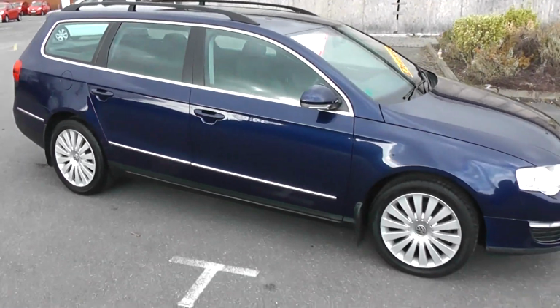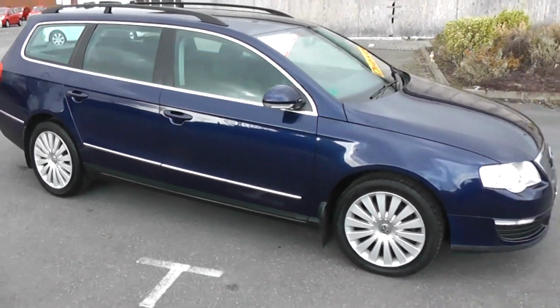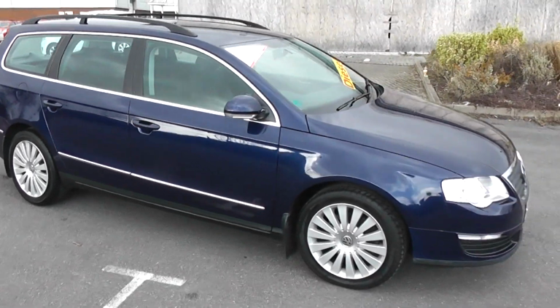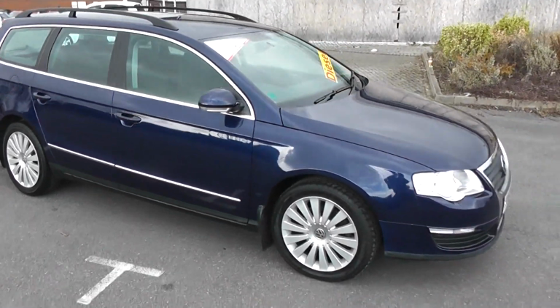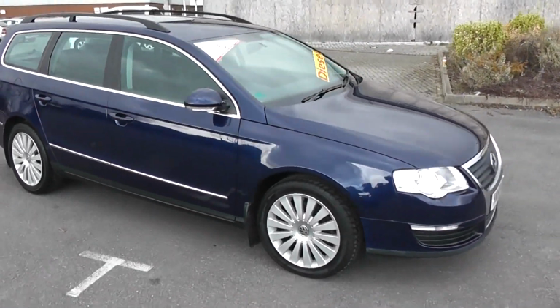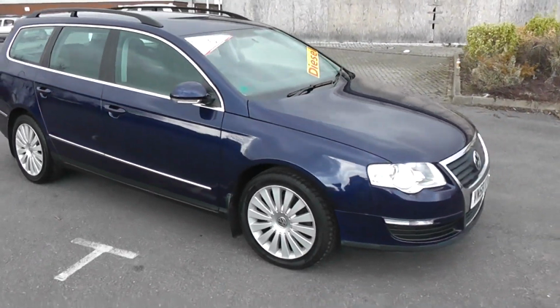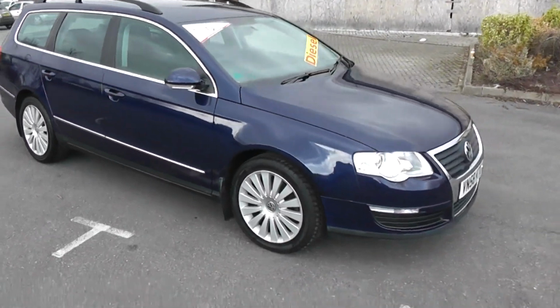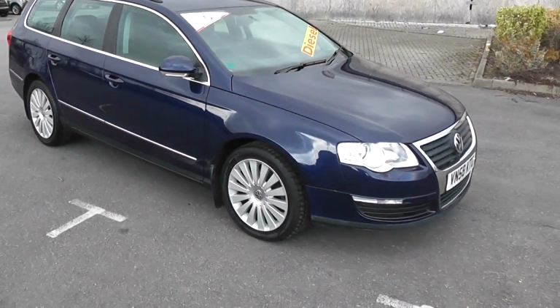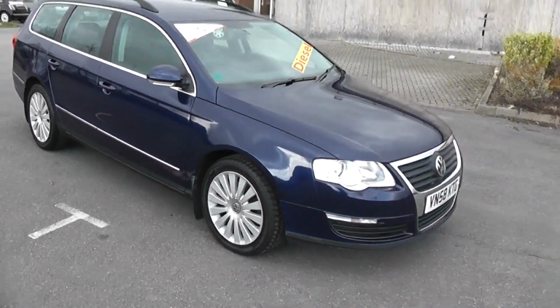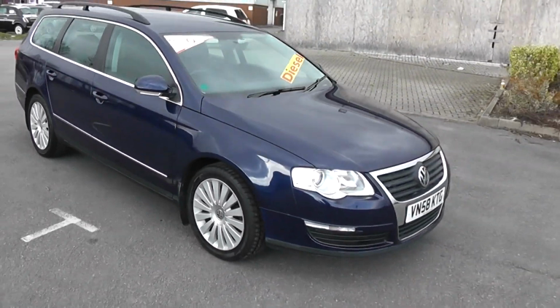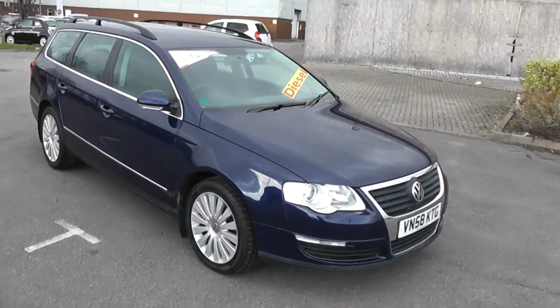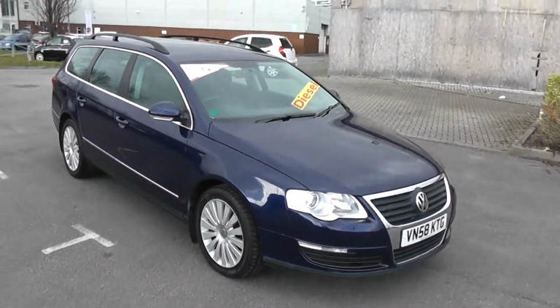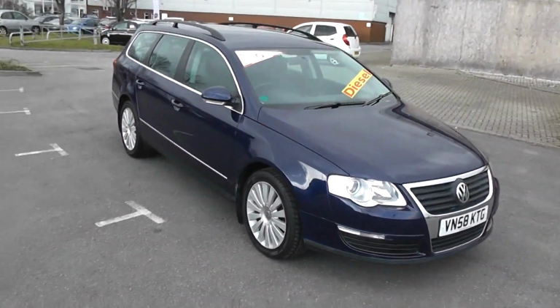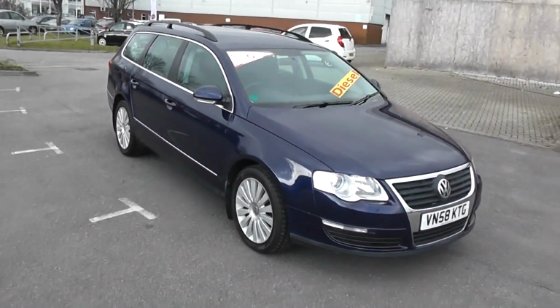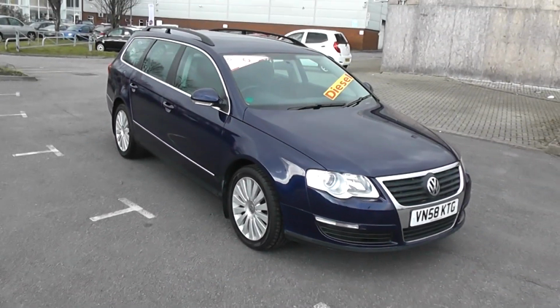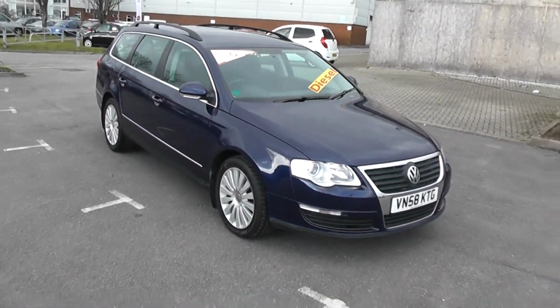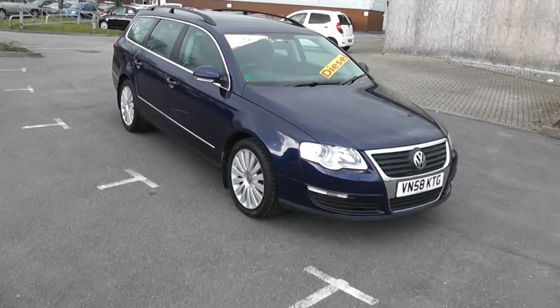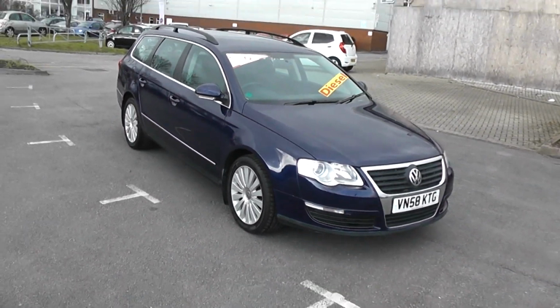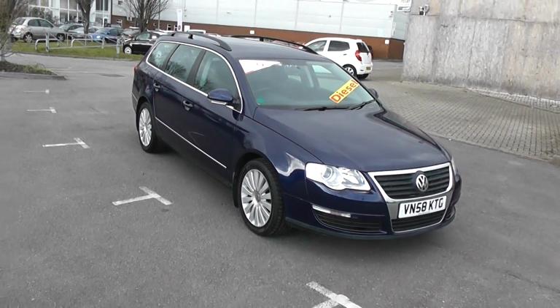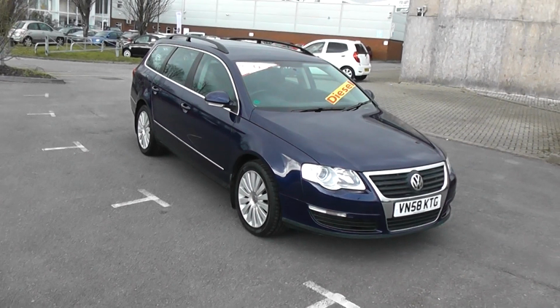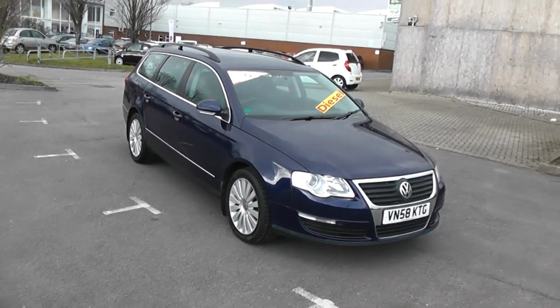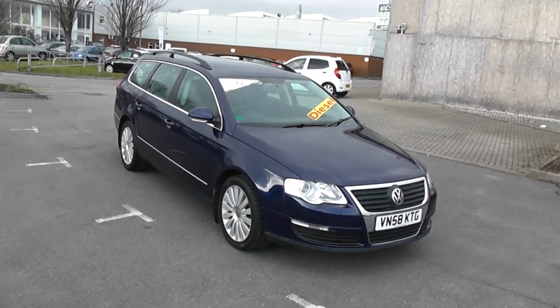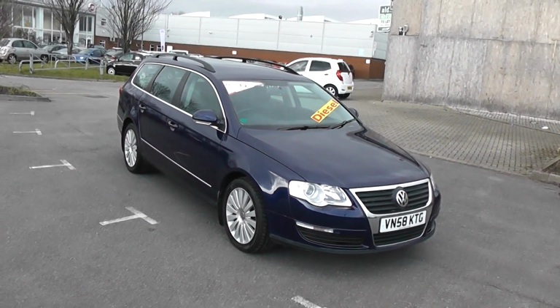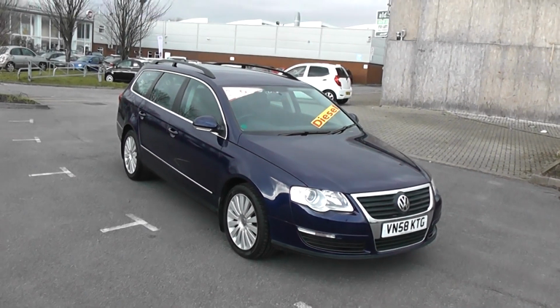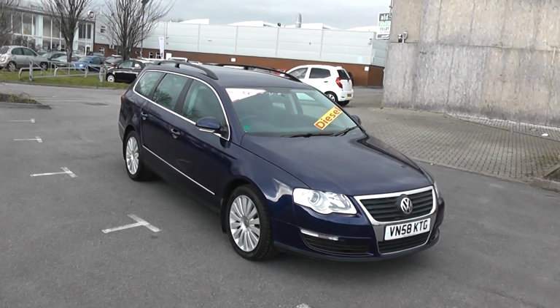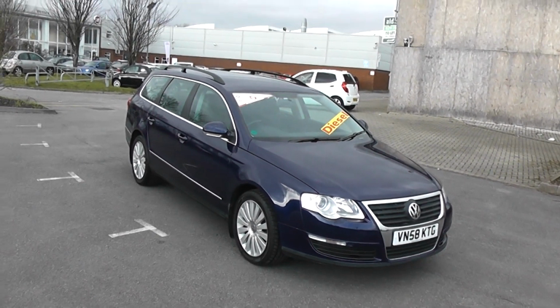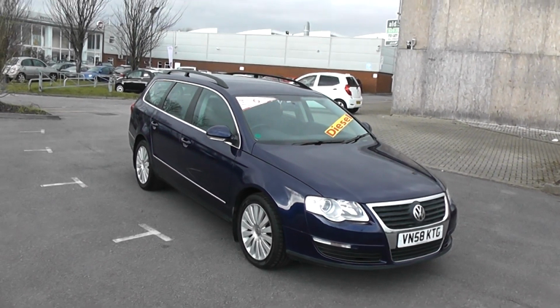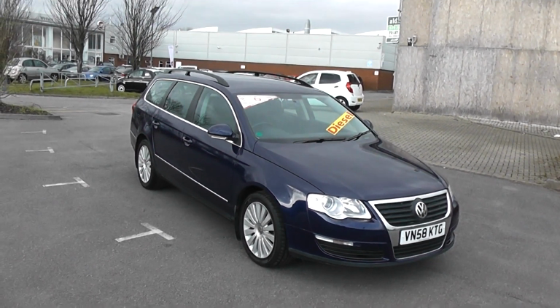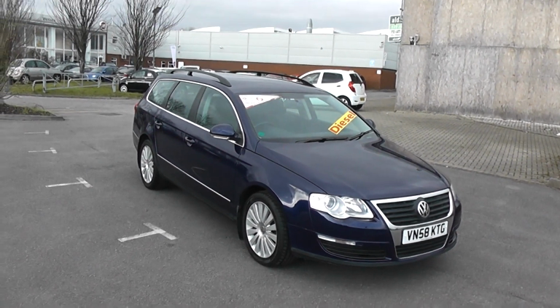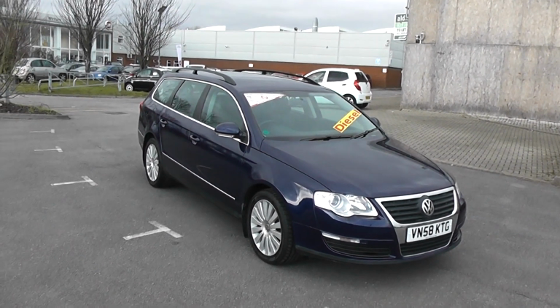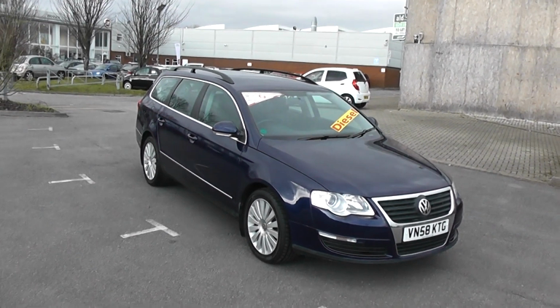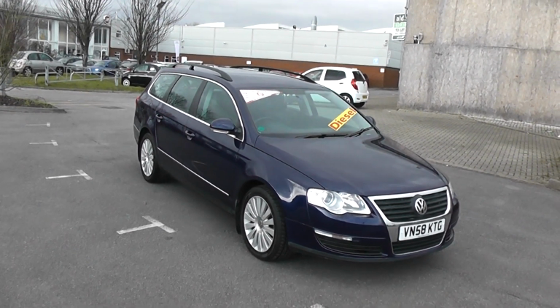That is the Volkswagen Passat. Thank you for viewing.